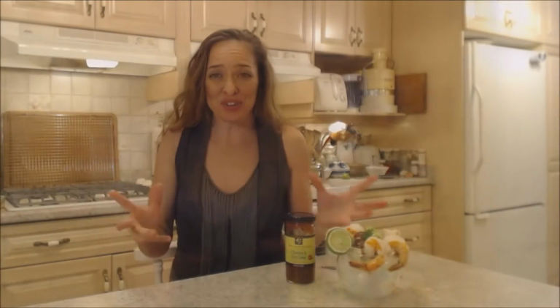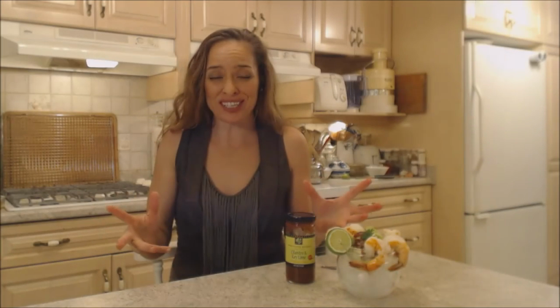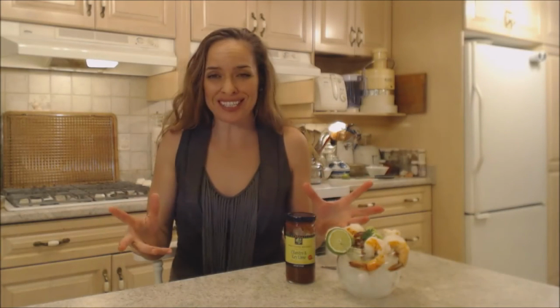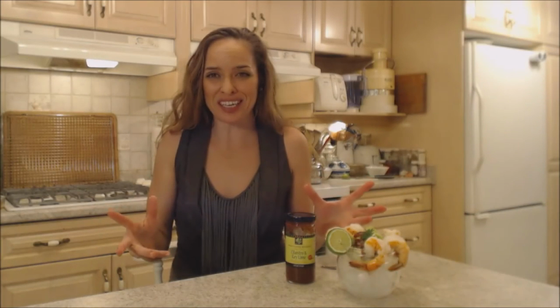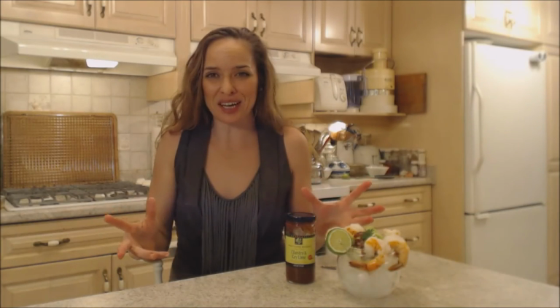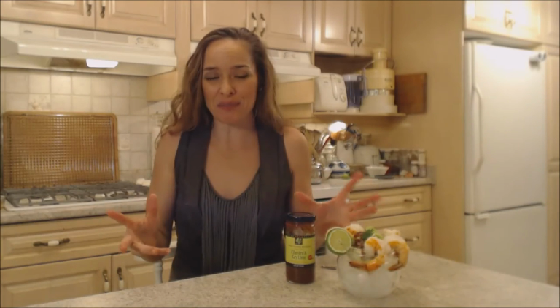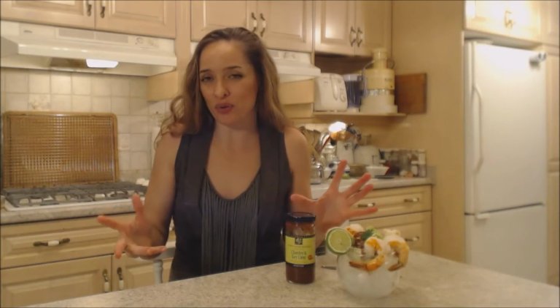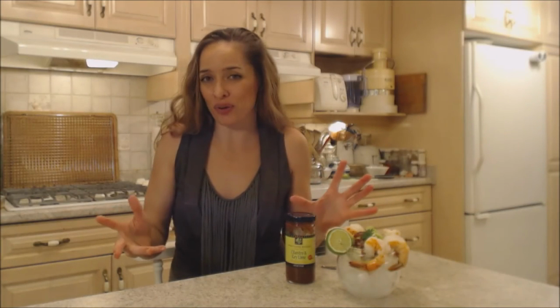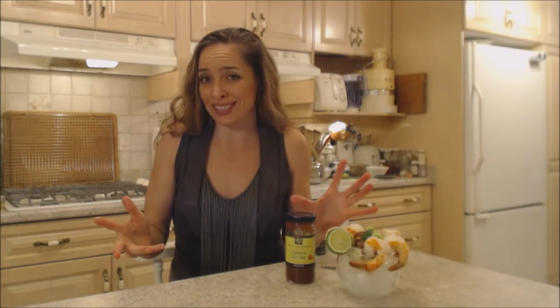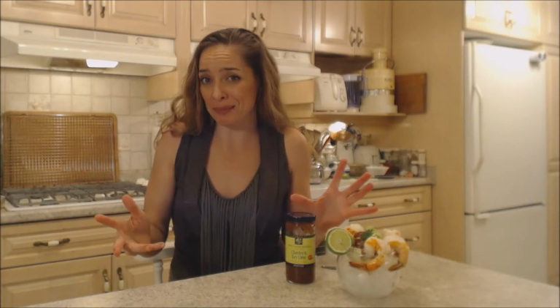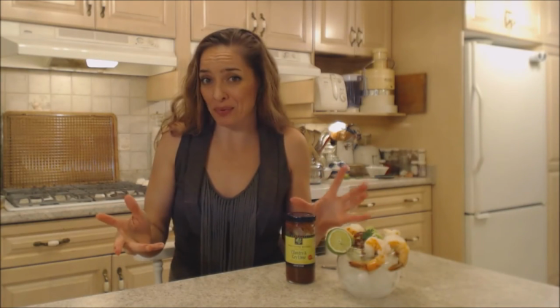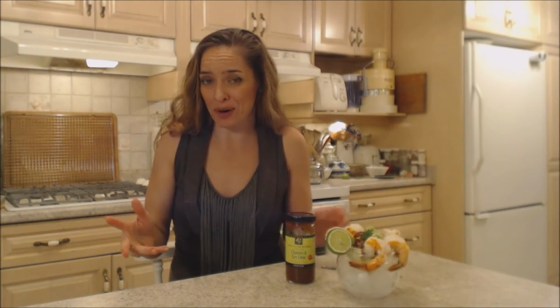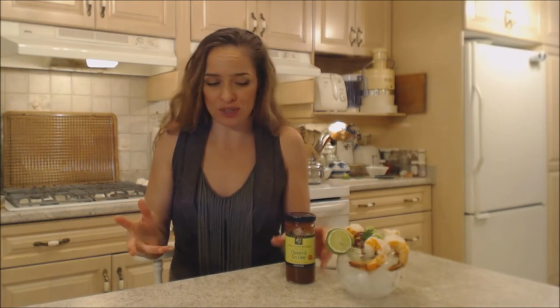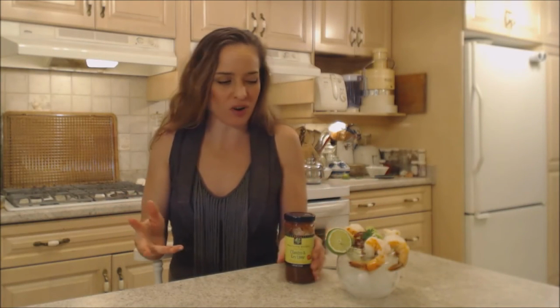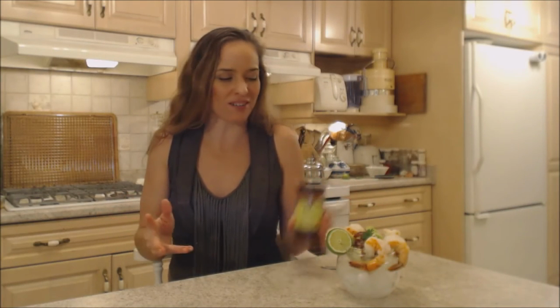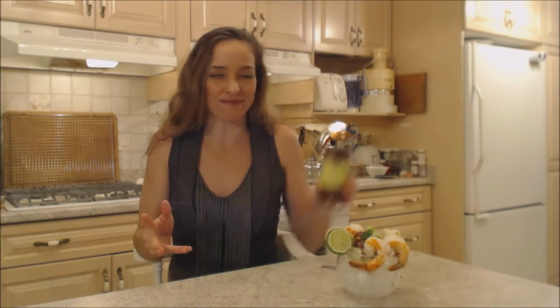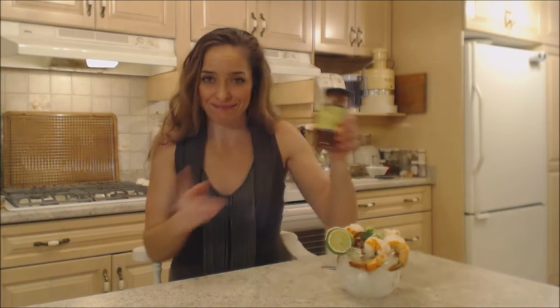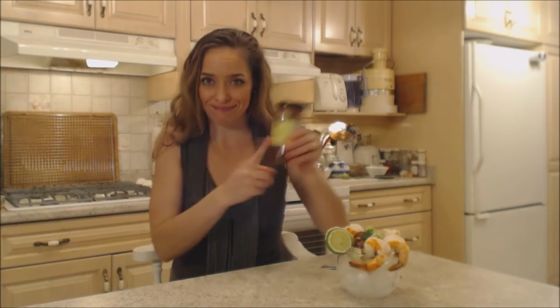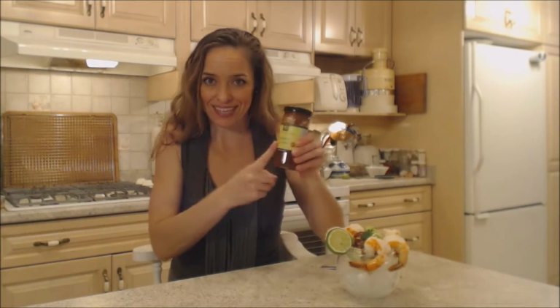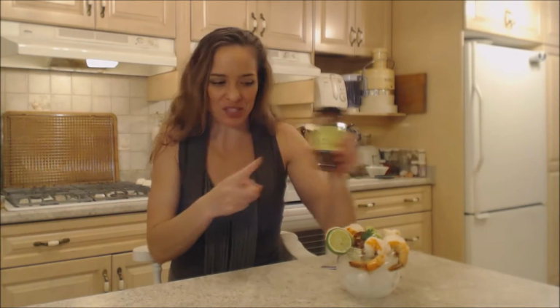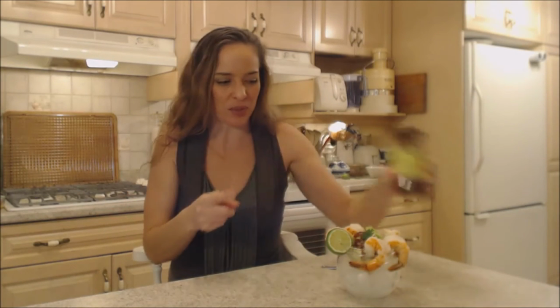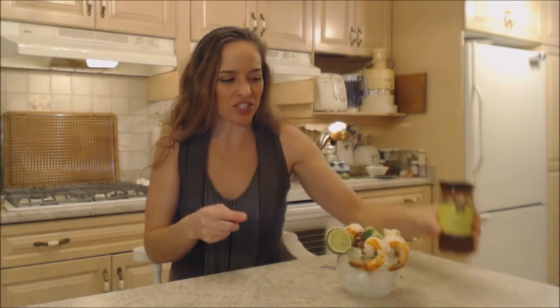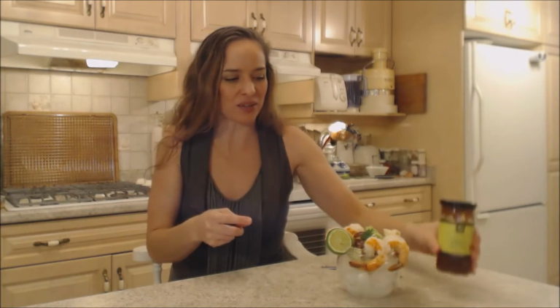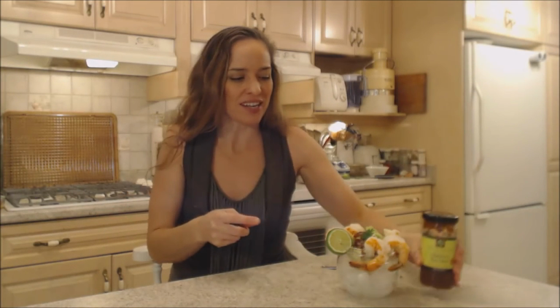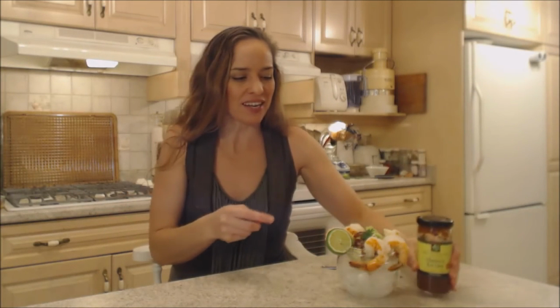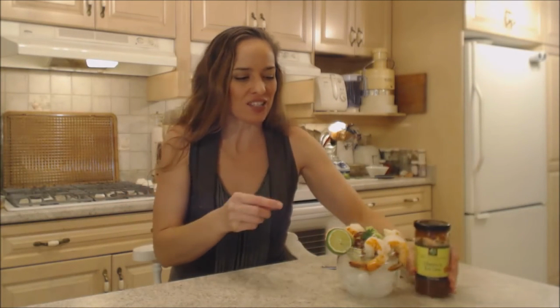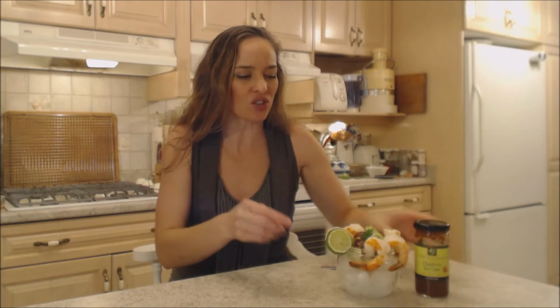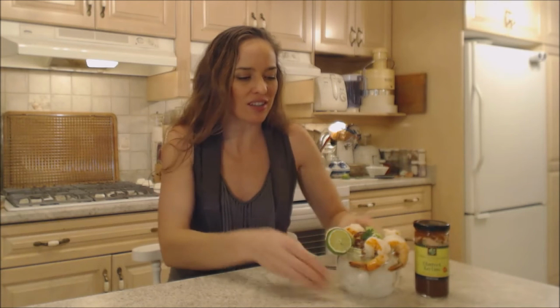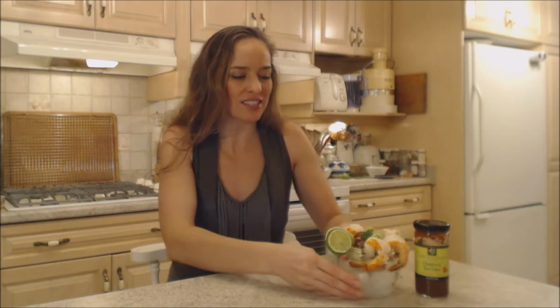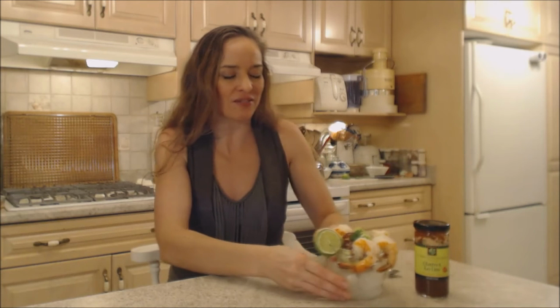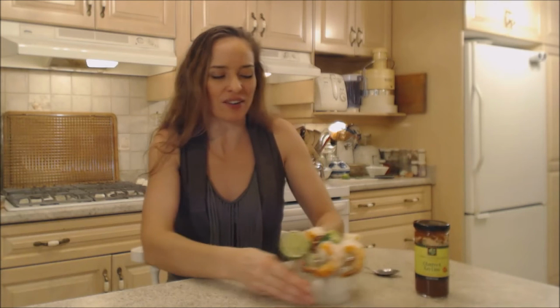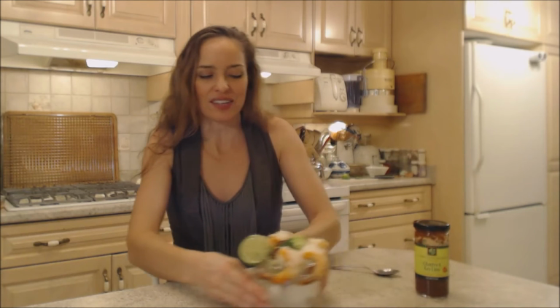So if you're looking to kick up your dip repertoire, that's the way to do it. Now let's try this stuff out.